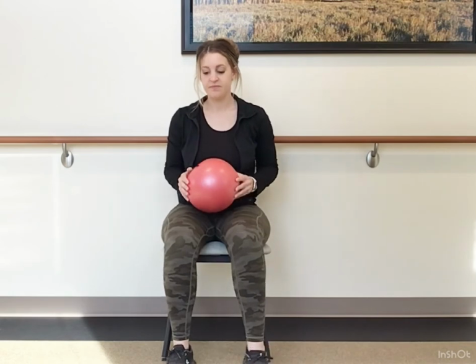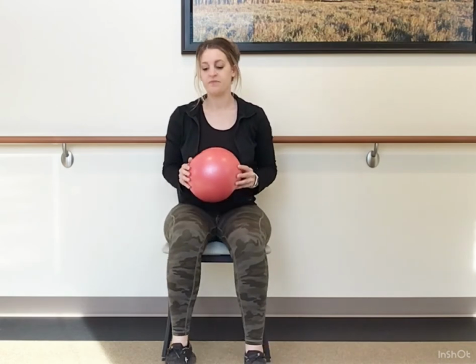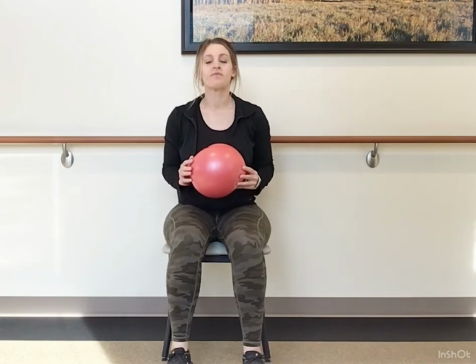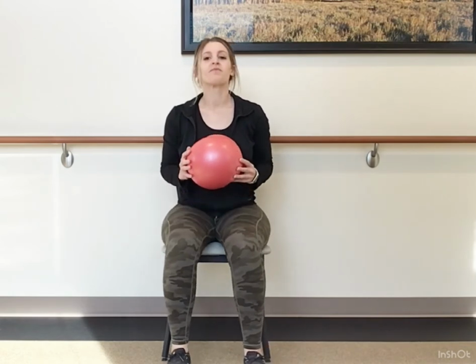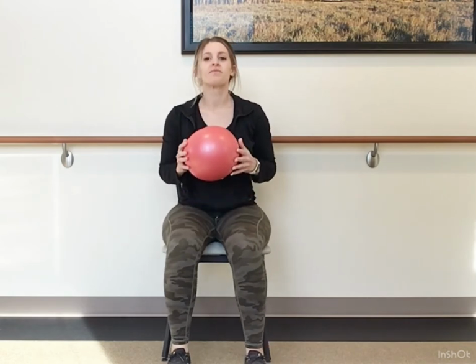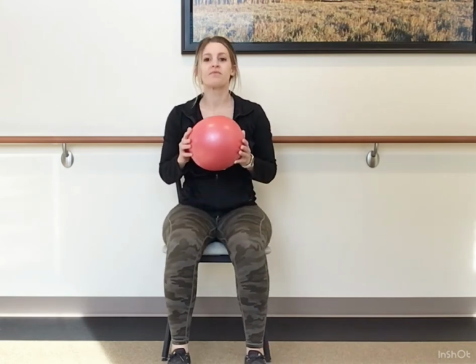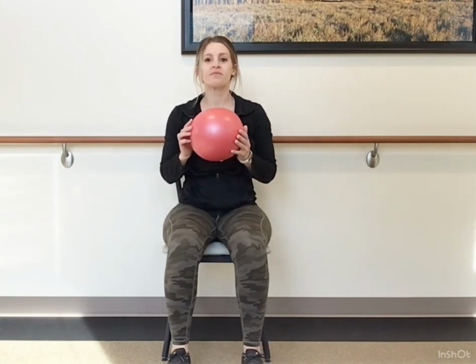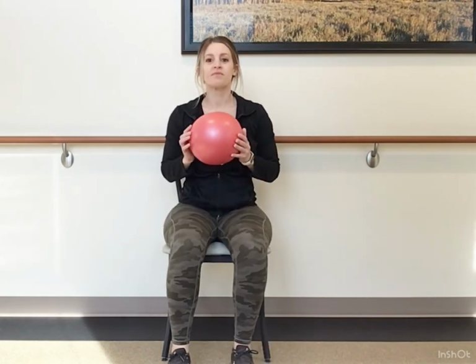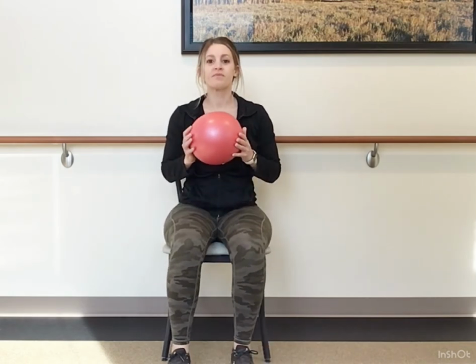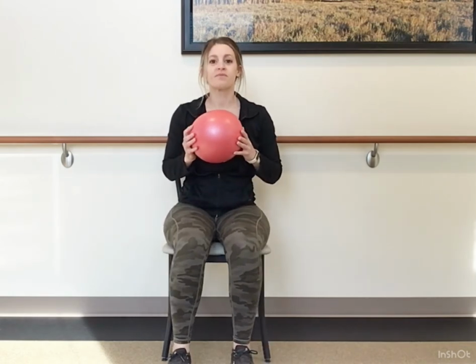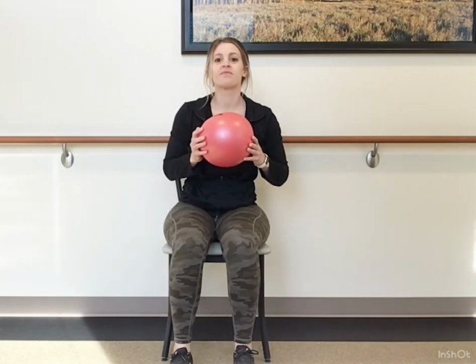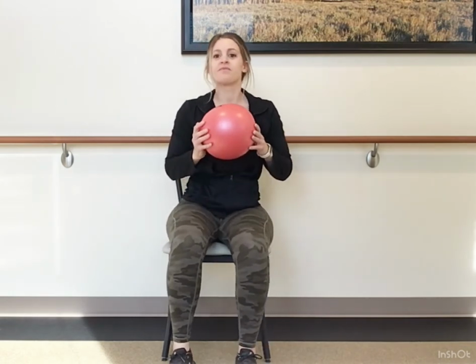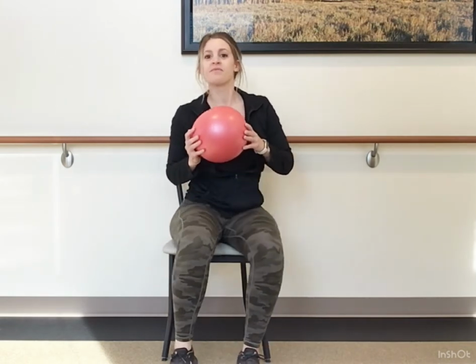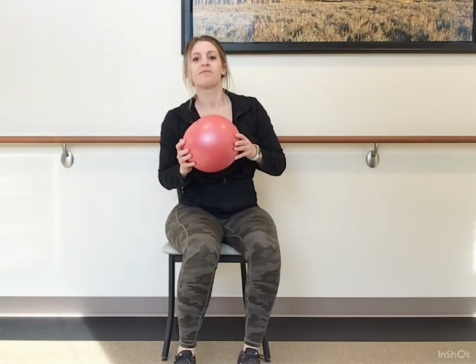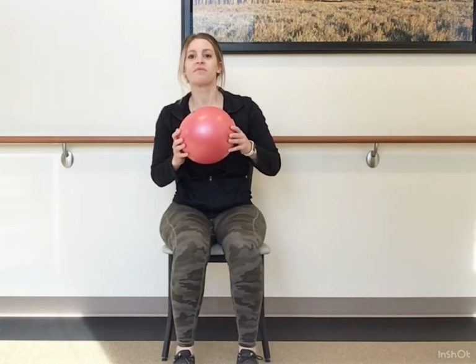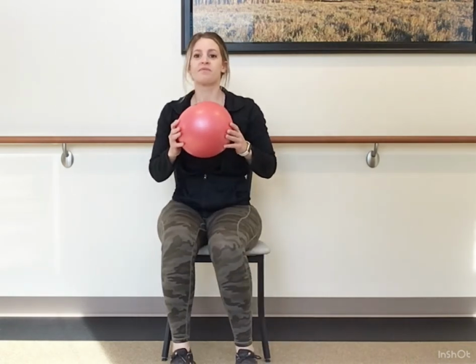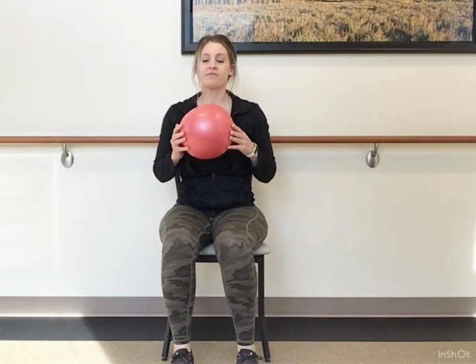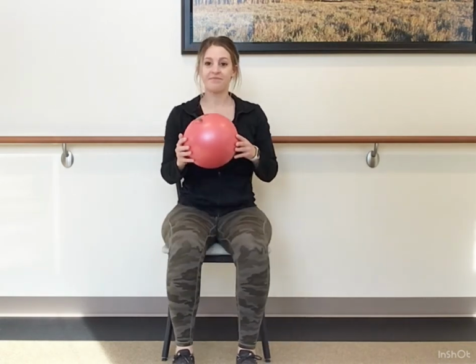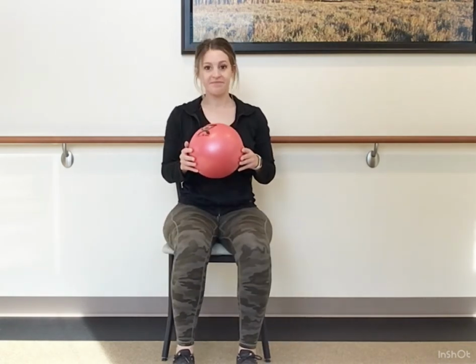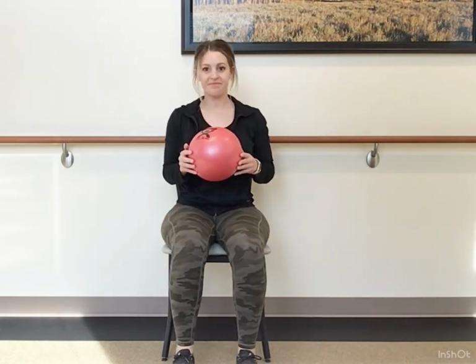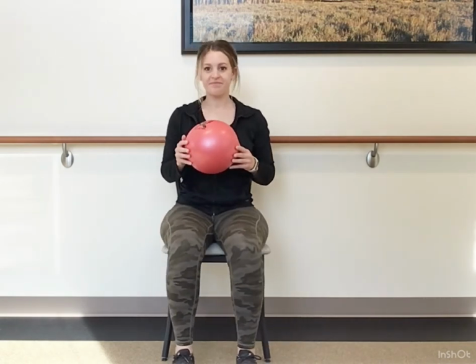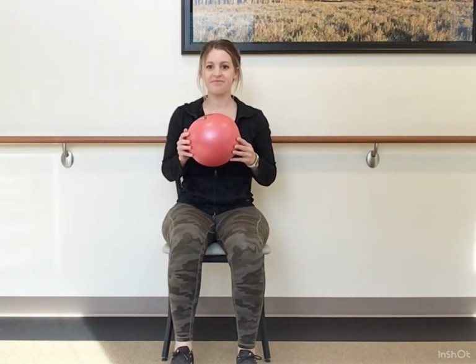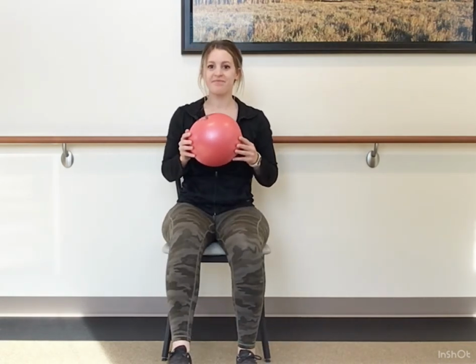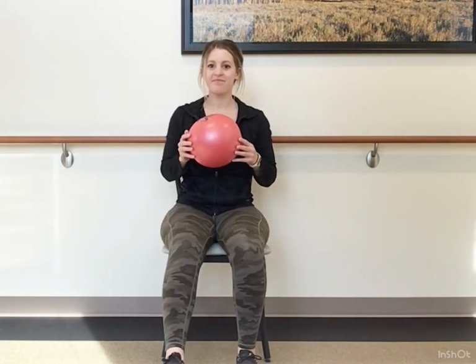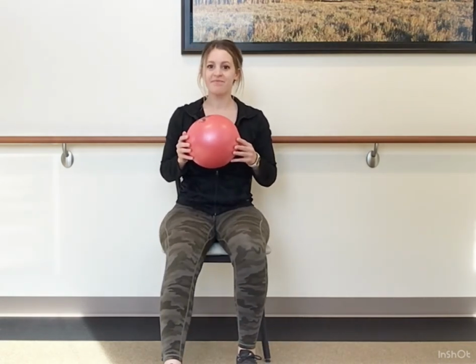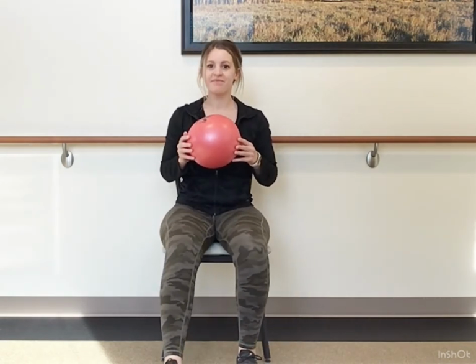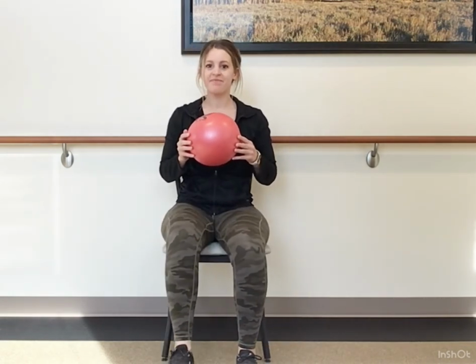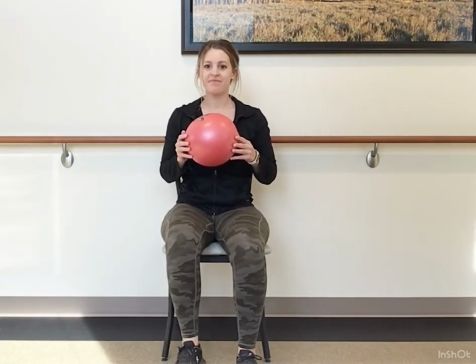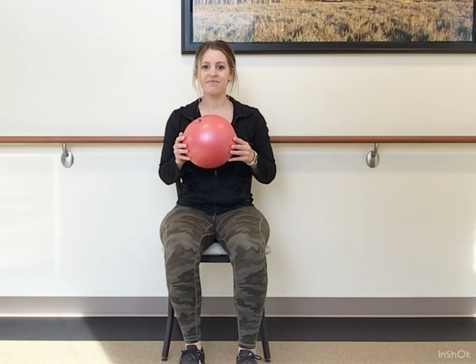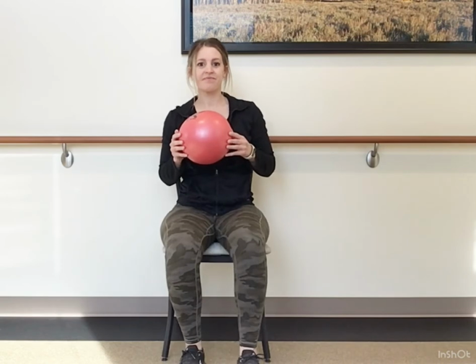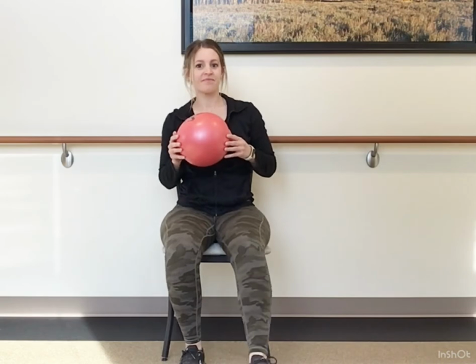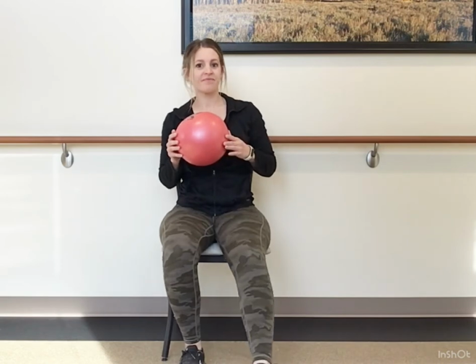Bring it down. Shimmy forward if you need to. Up nice and tall.